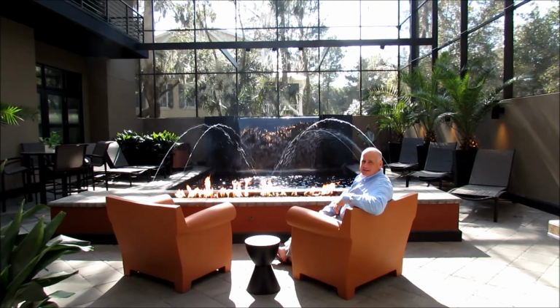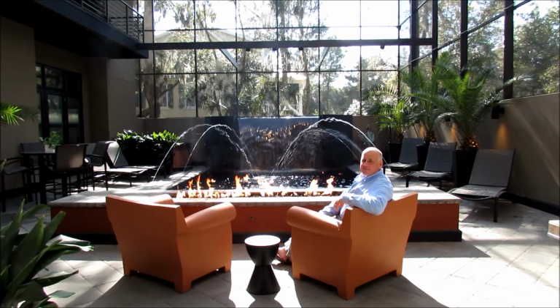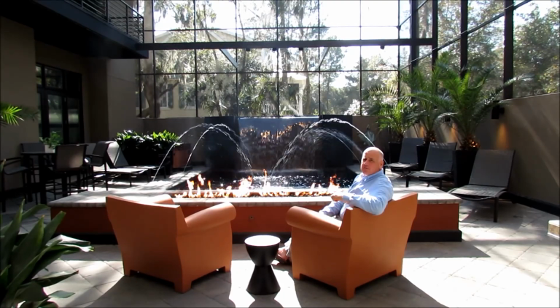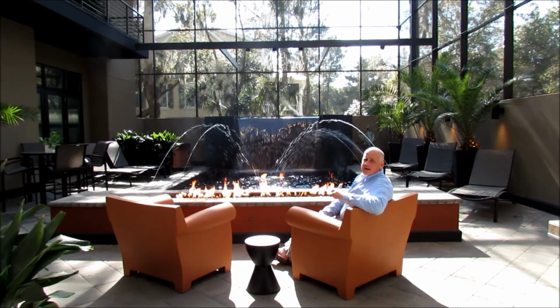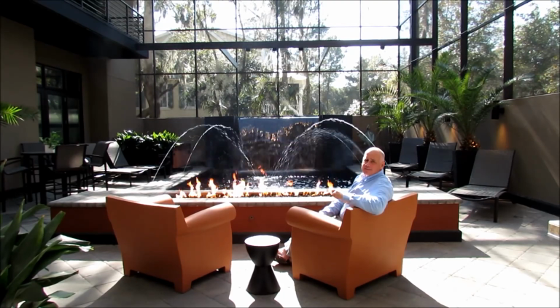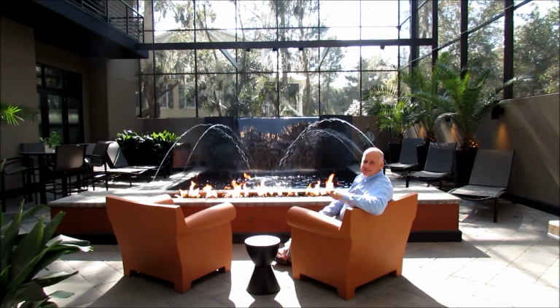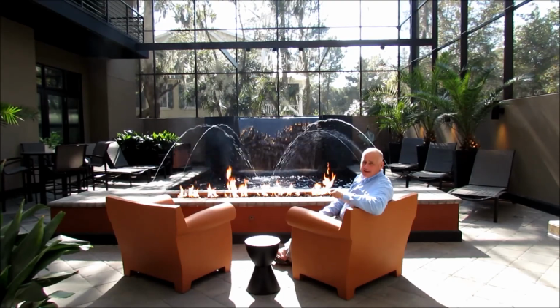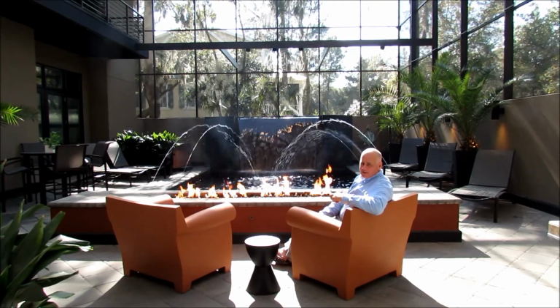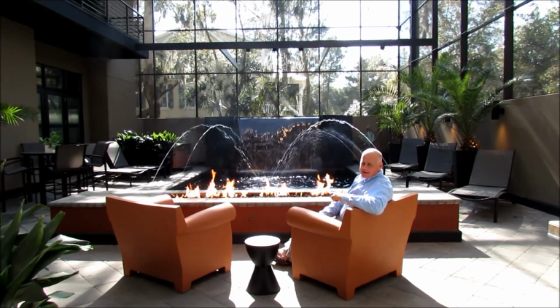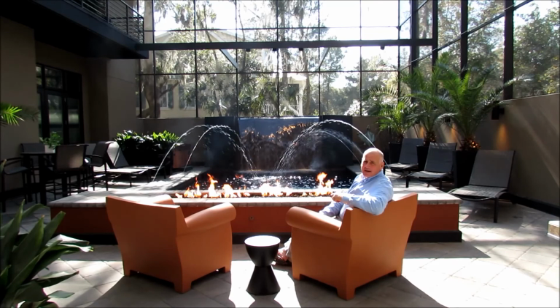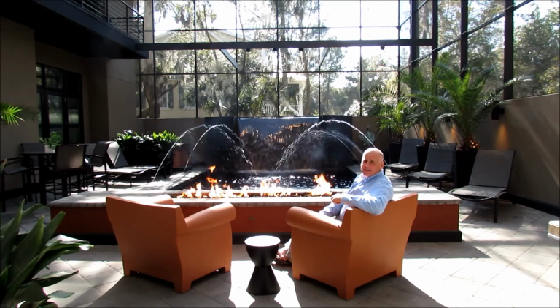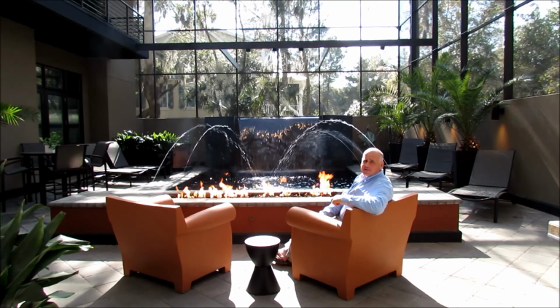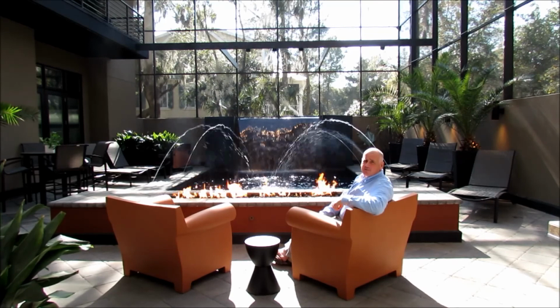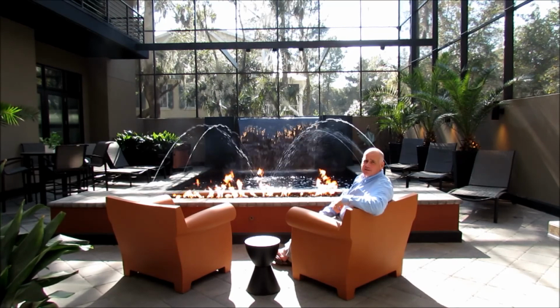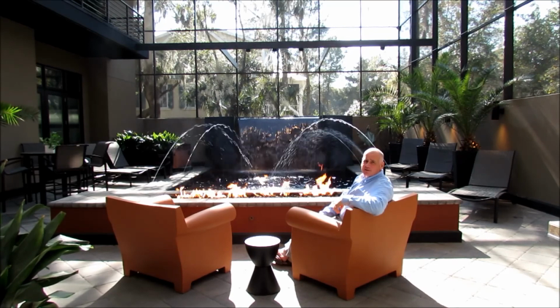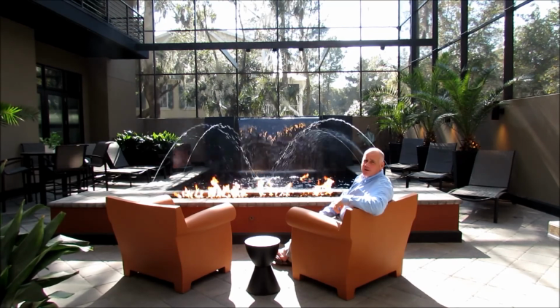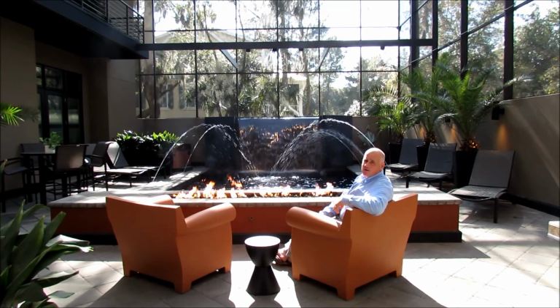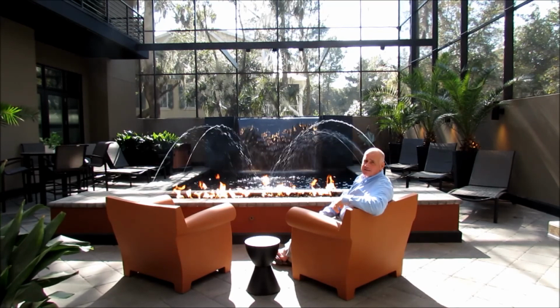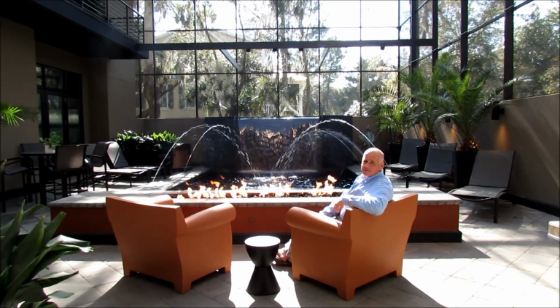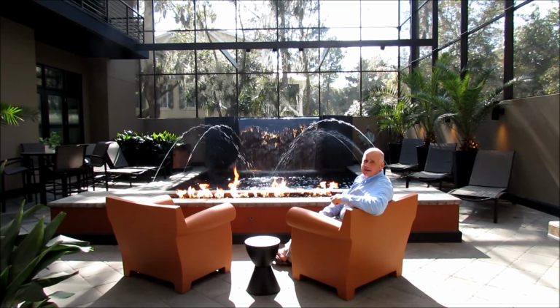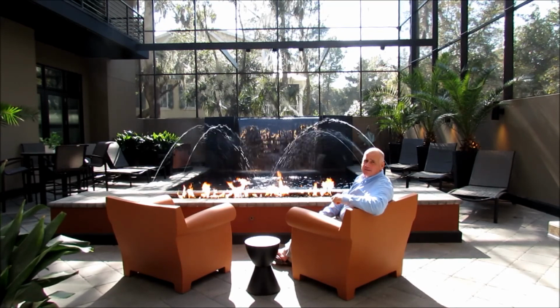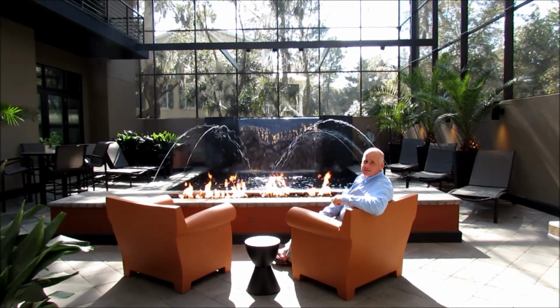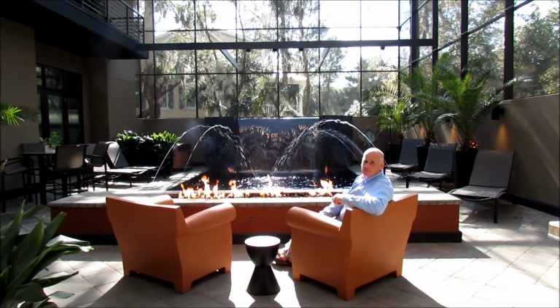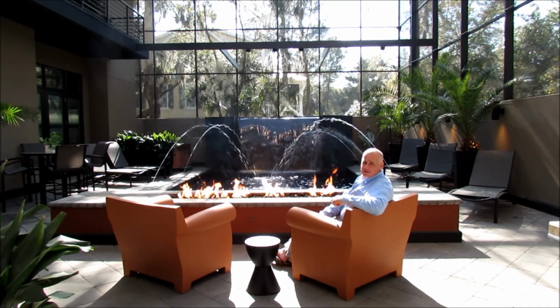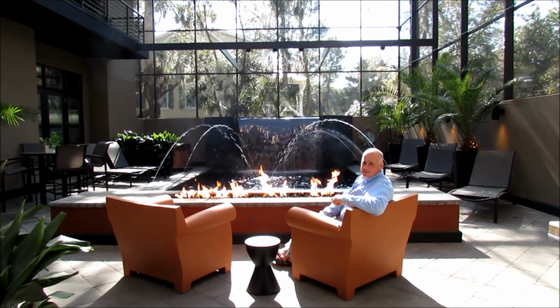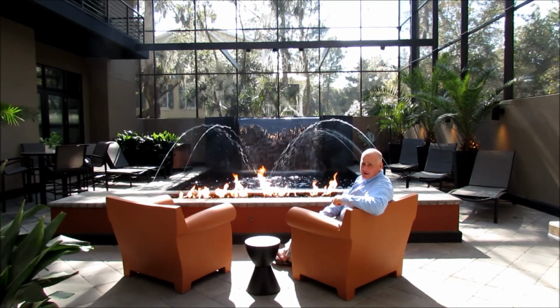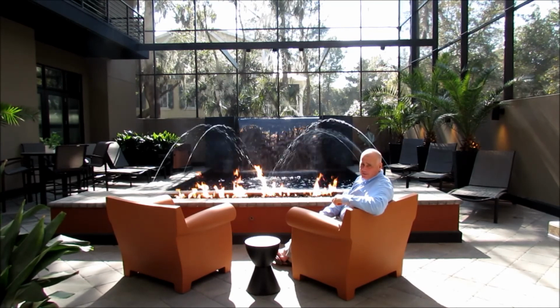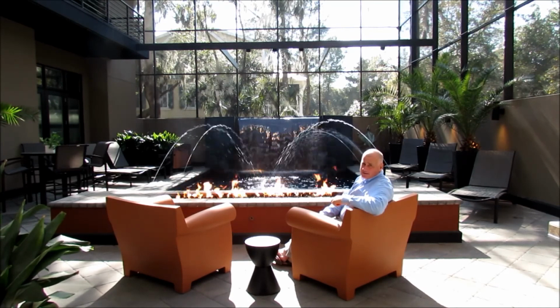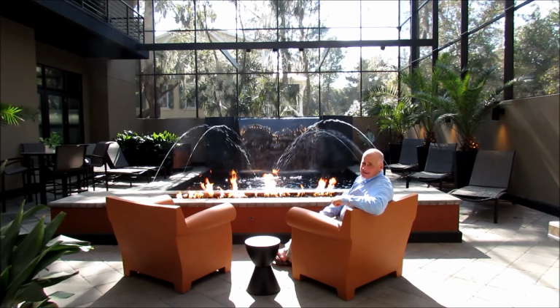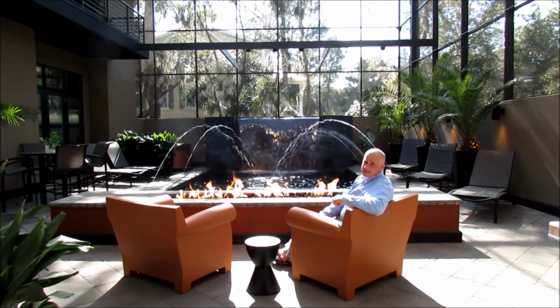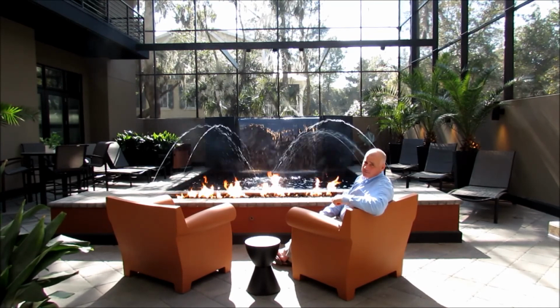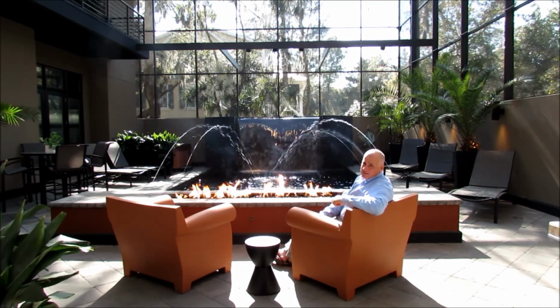If you would like to be sitting here, contact your realtor or call us and find out if this home is still available. It's incredible.